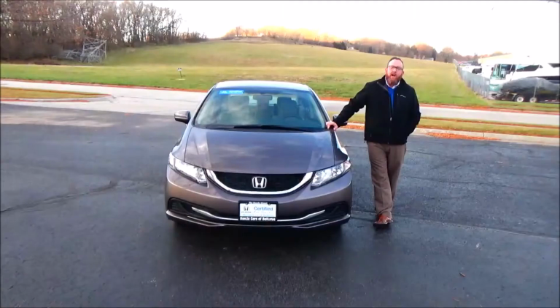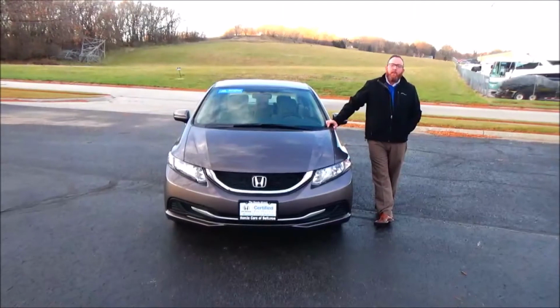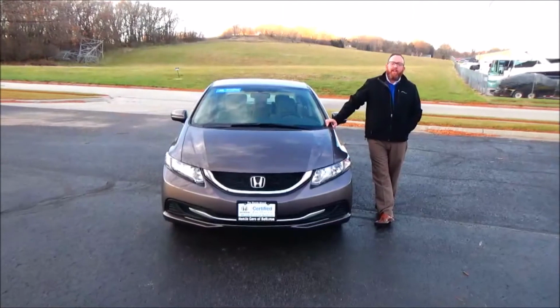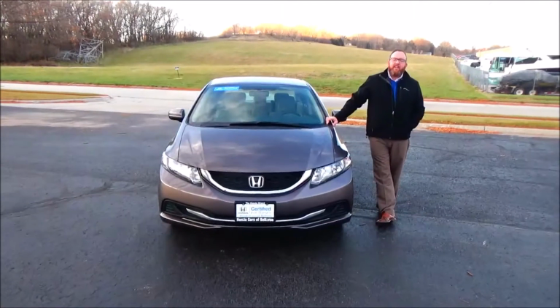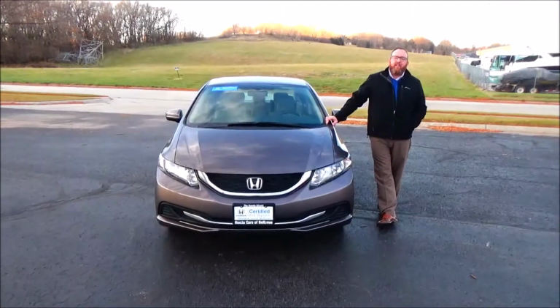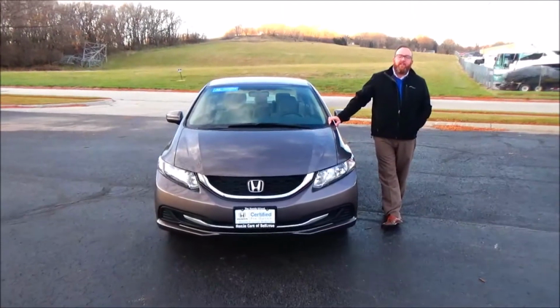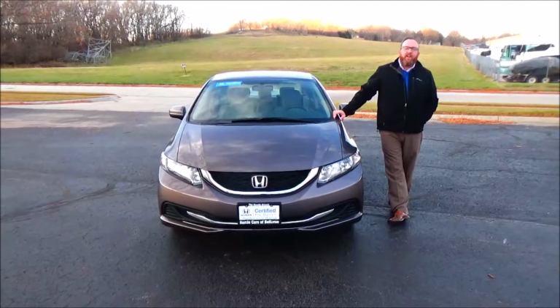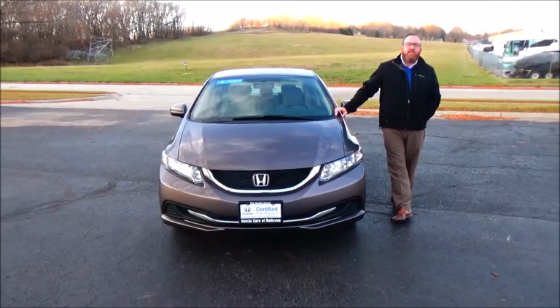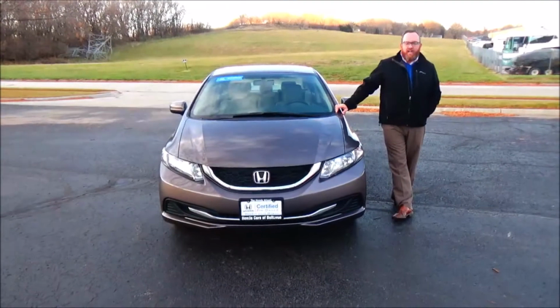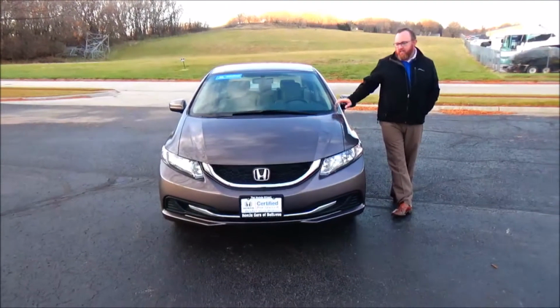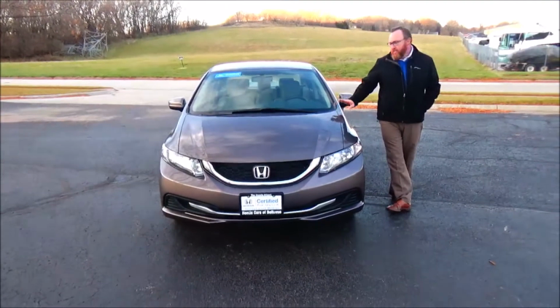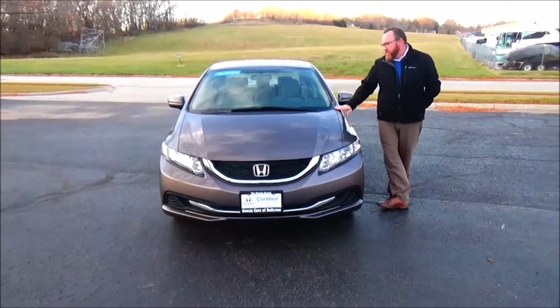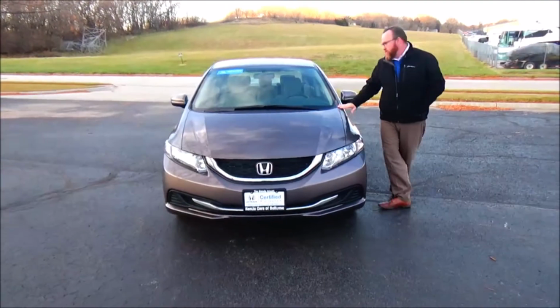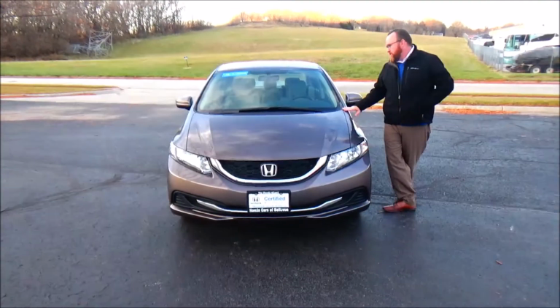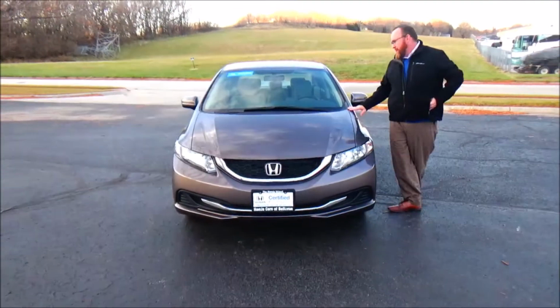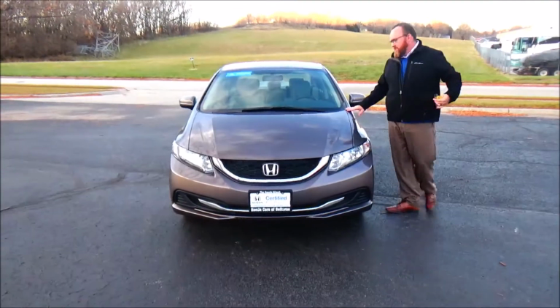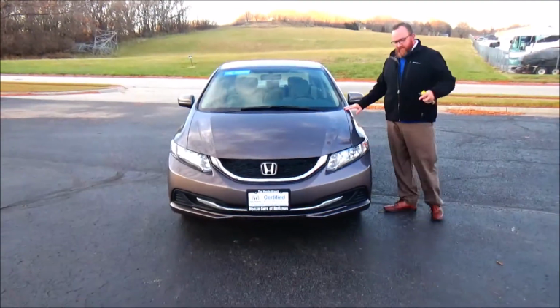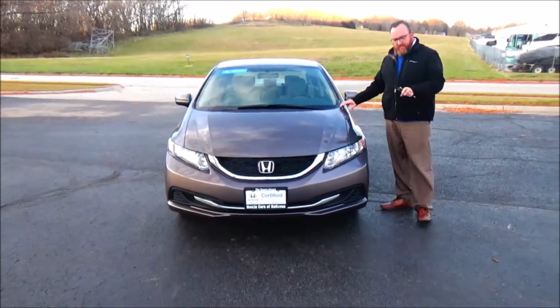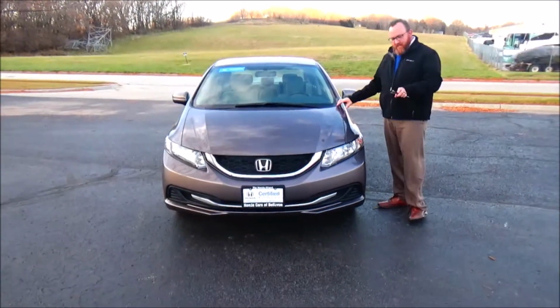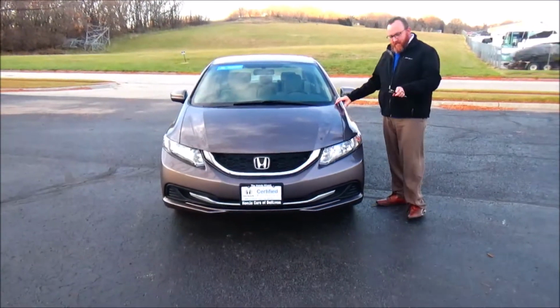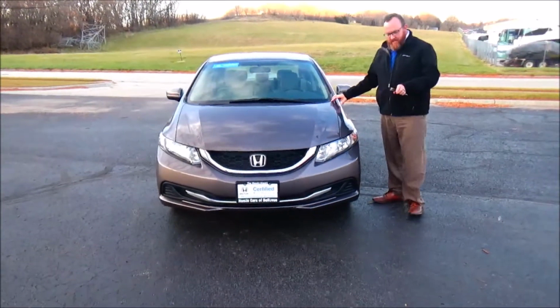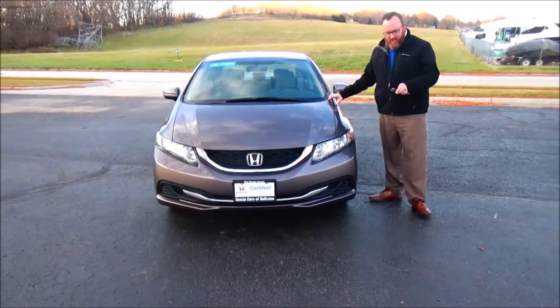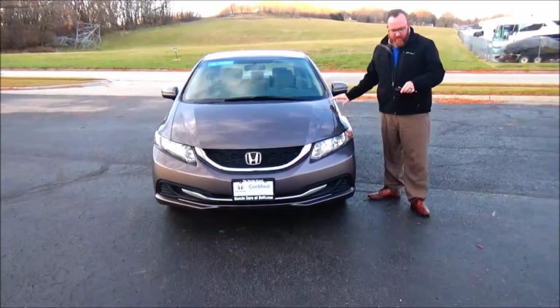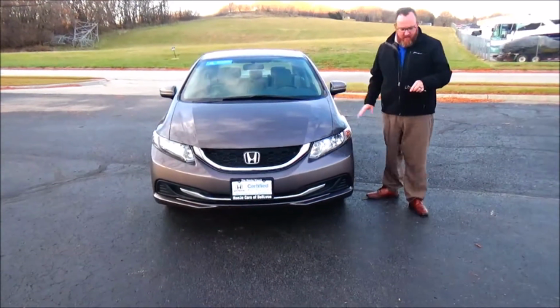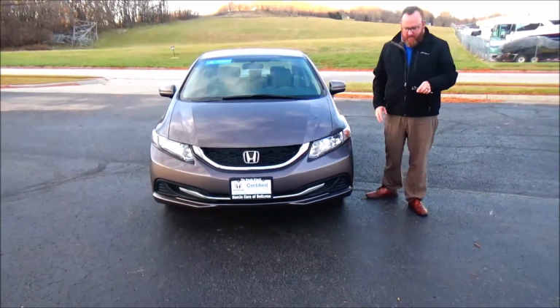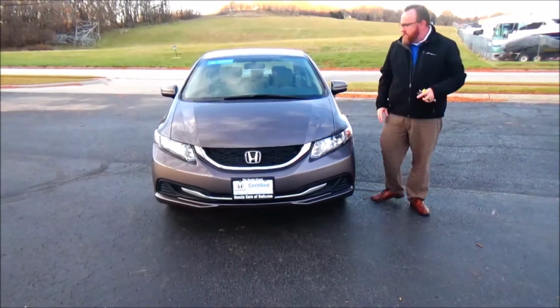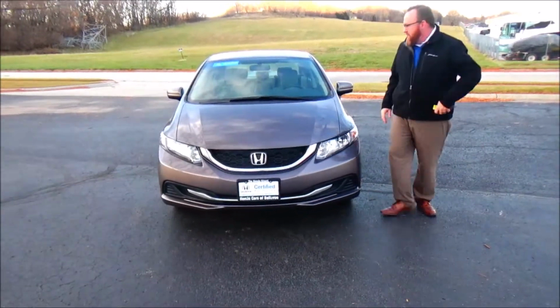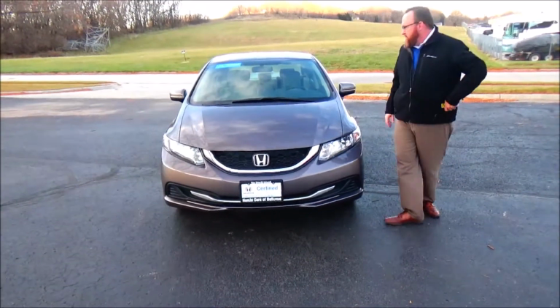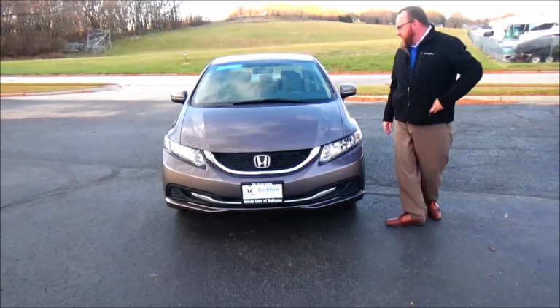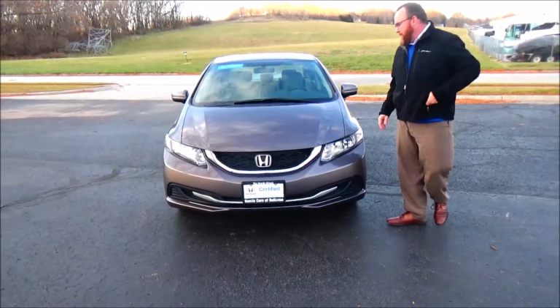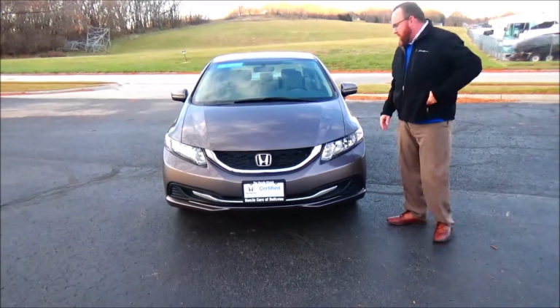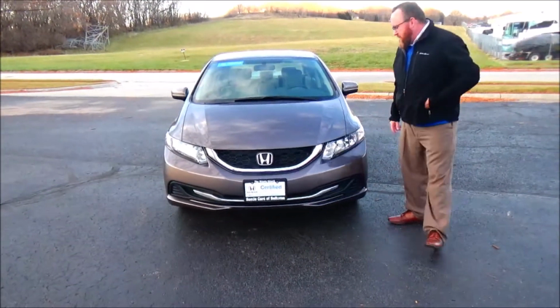Brian Kelly here for the Honda Giant, here to show you this 2015 Honda Civic LX. Just came in on trade.